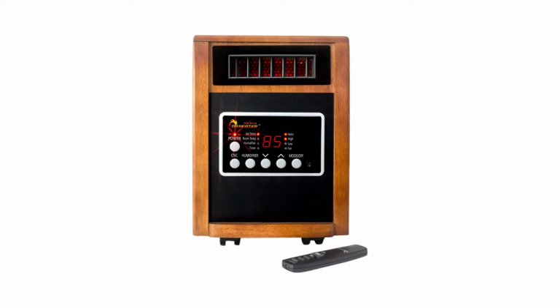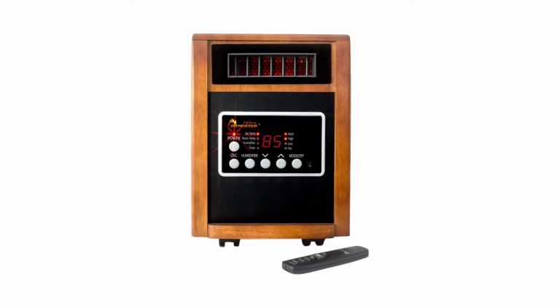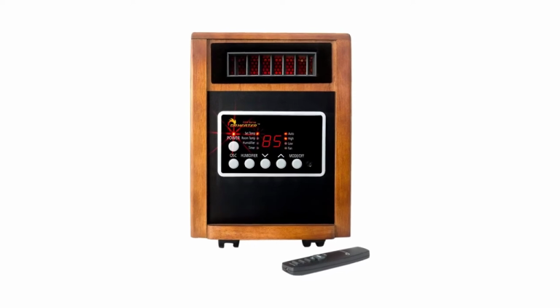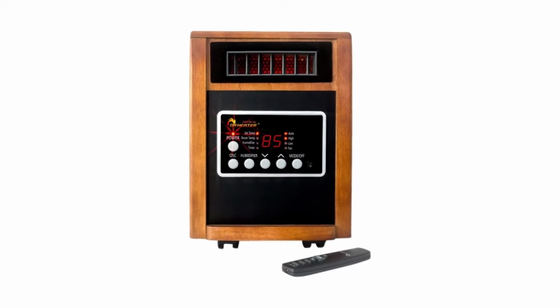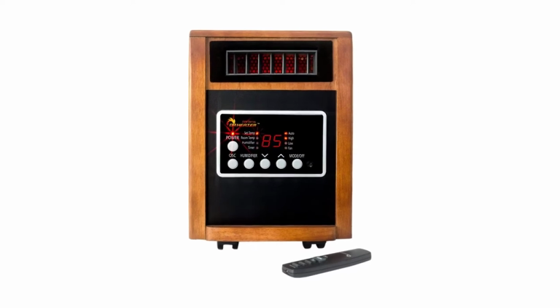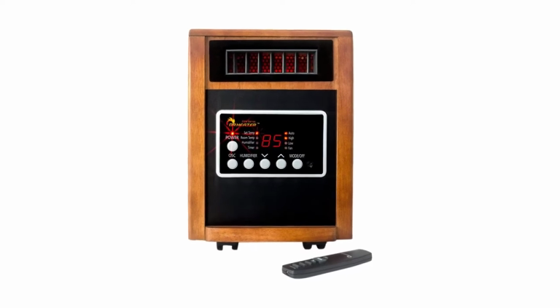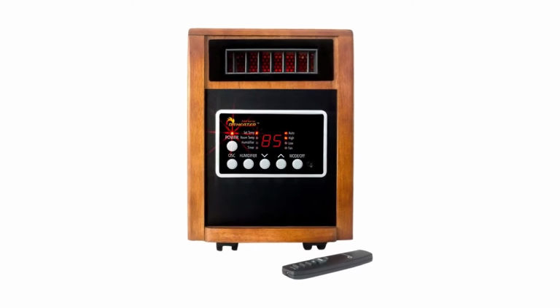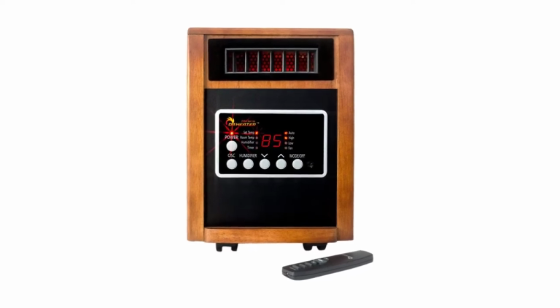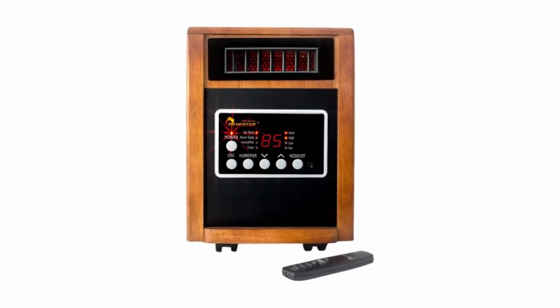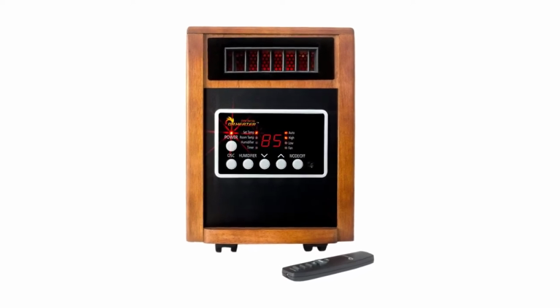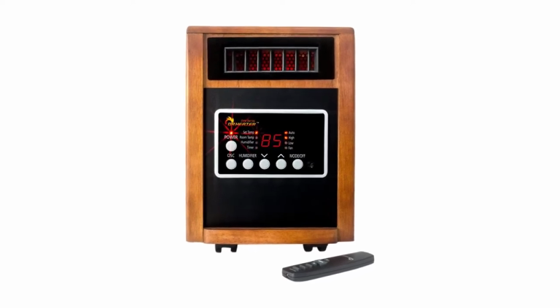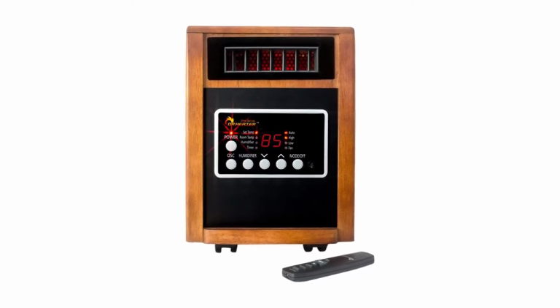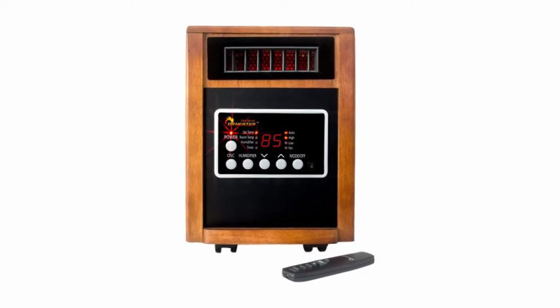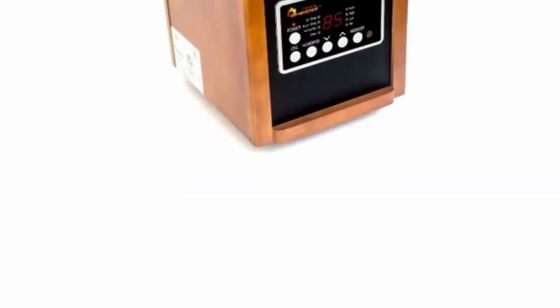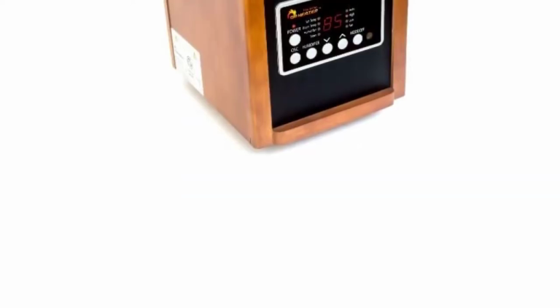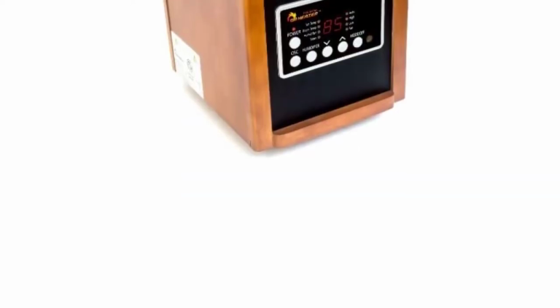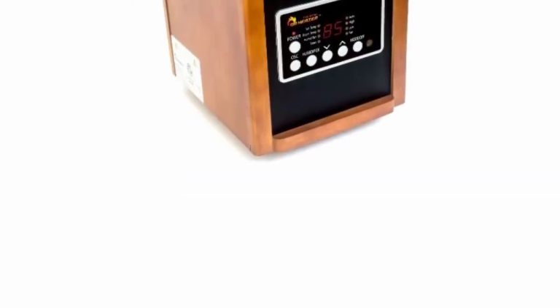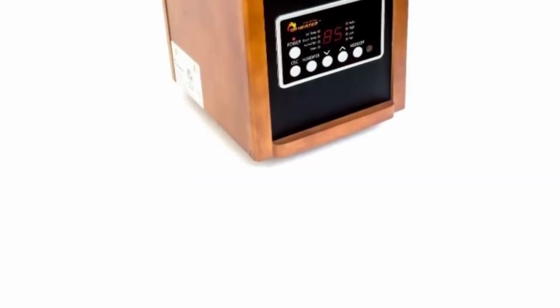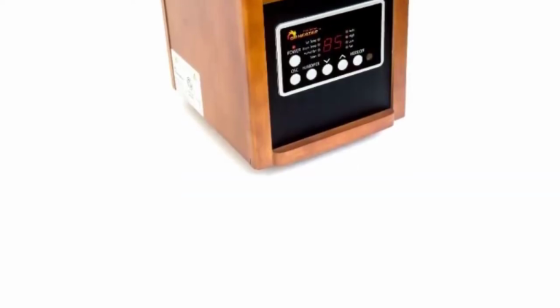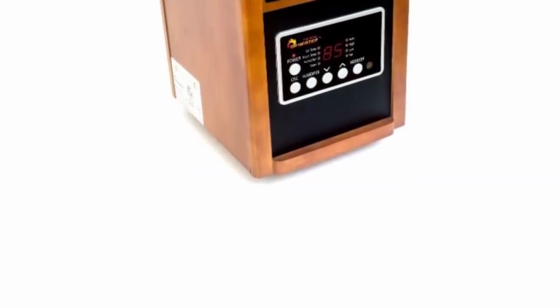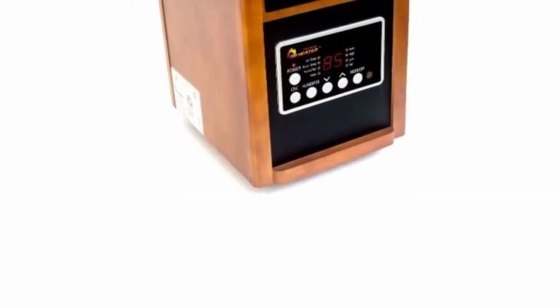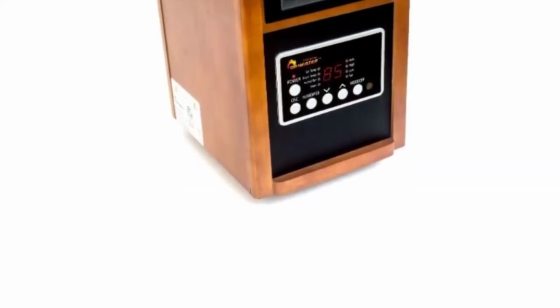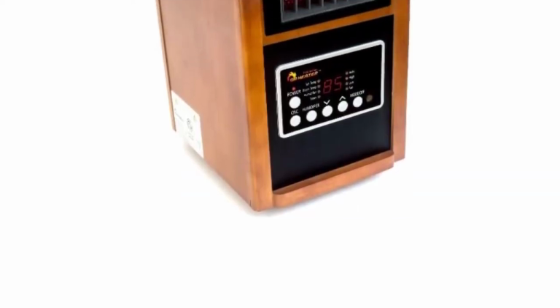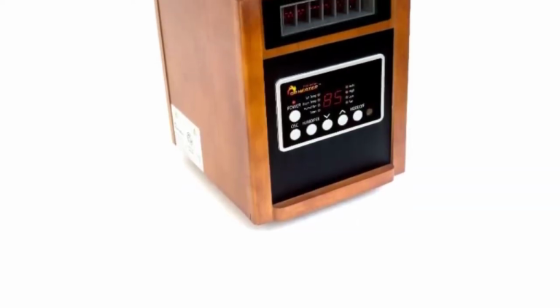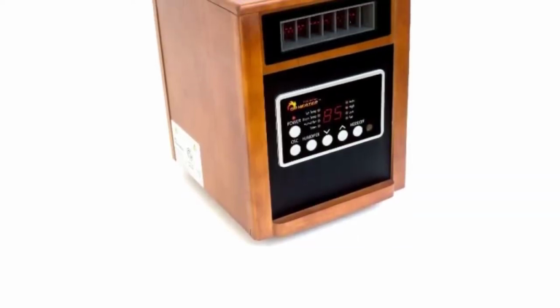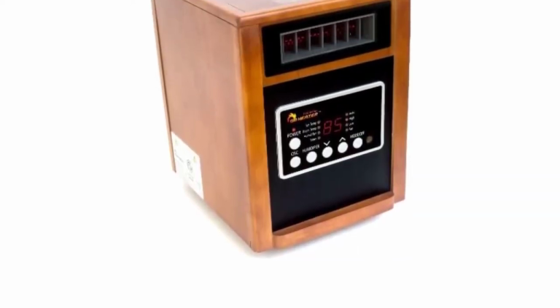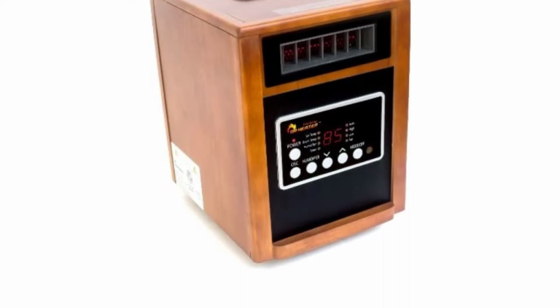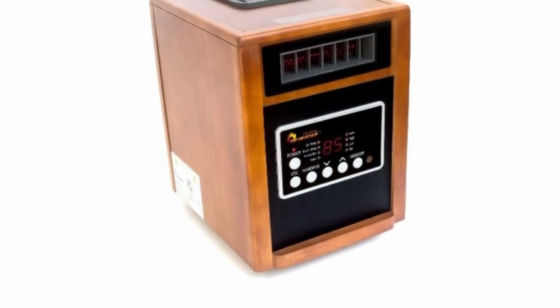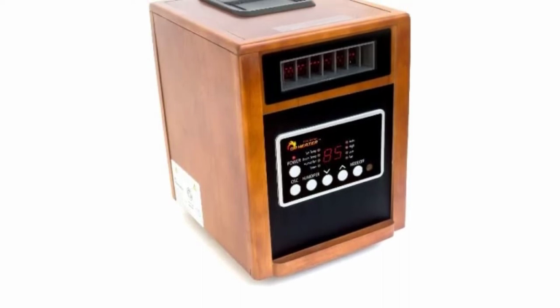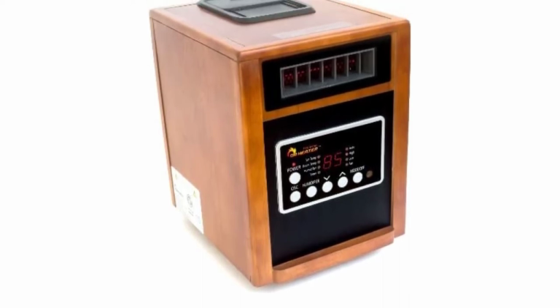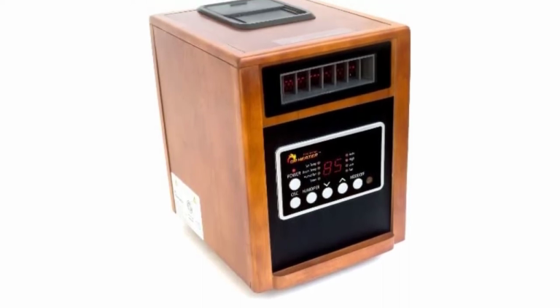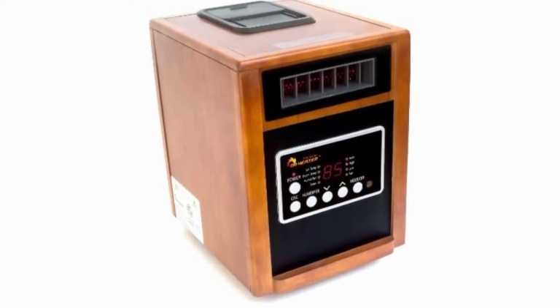It comes with a remote control, but the heater must be turned on manually, which our tester found to be an inconvenience.